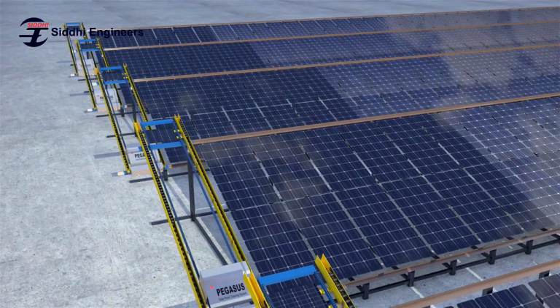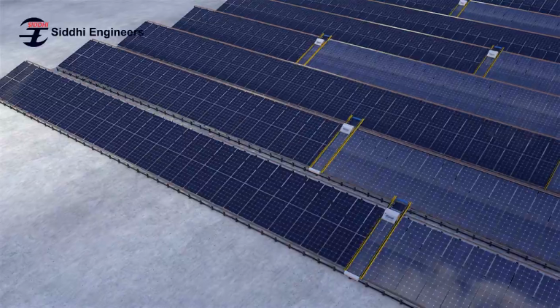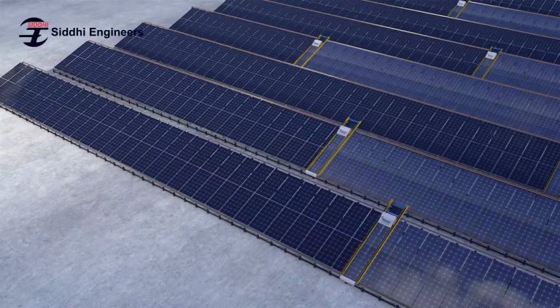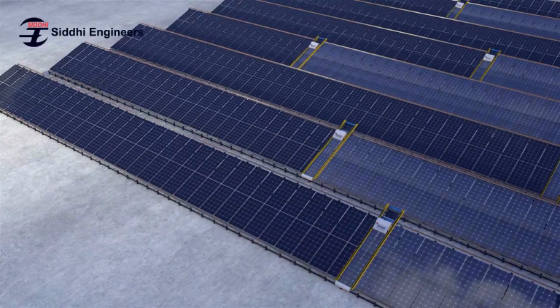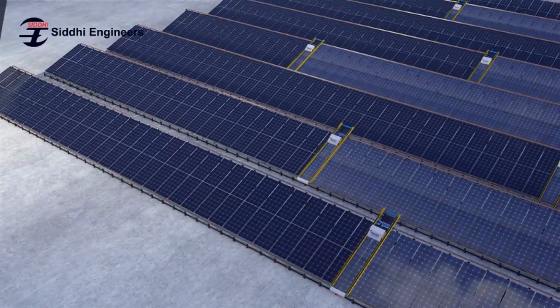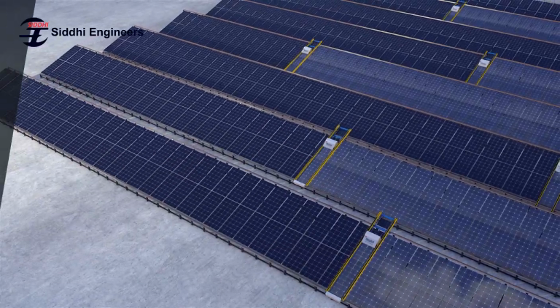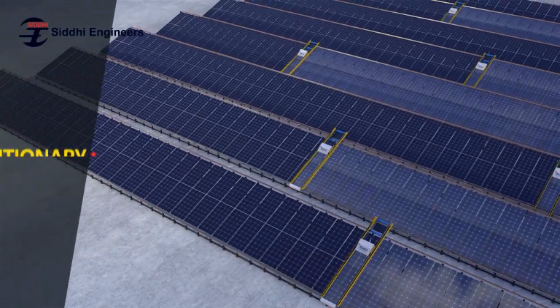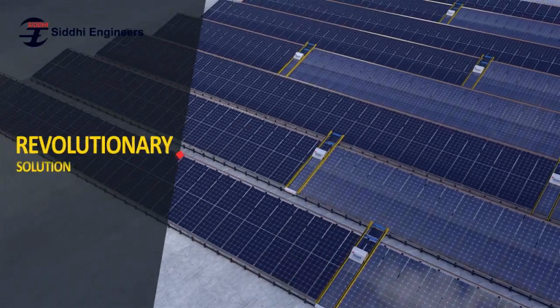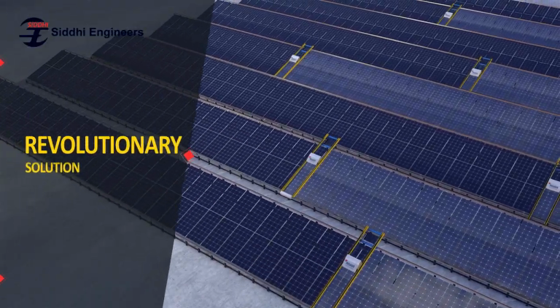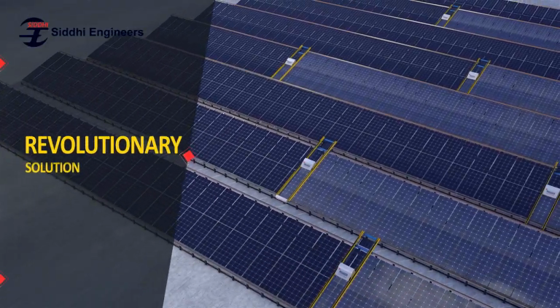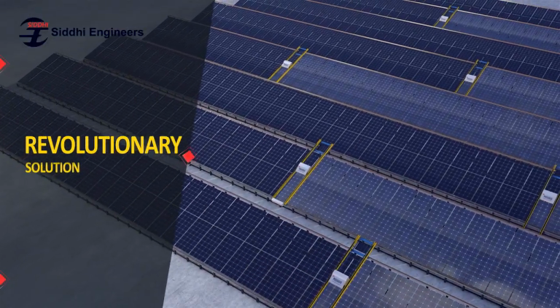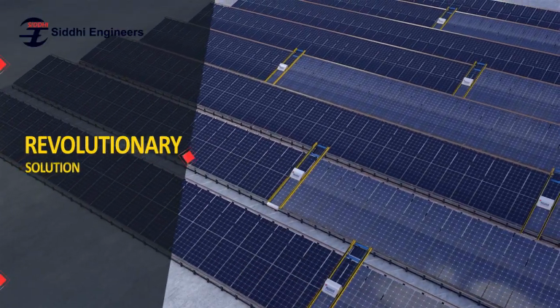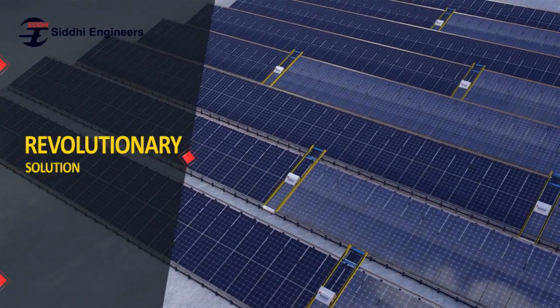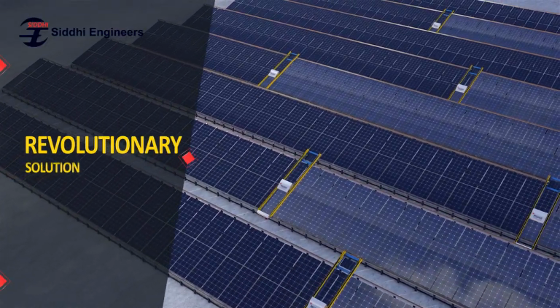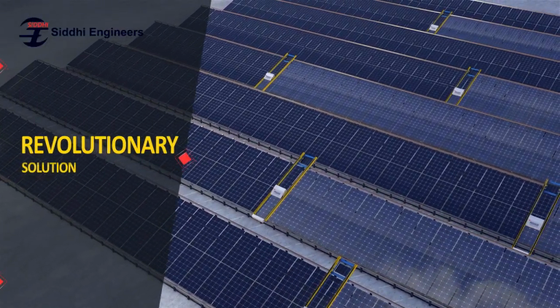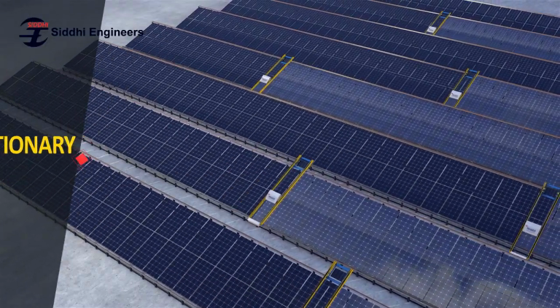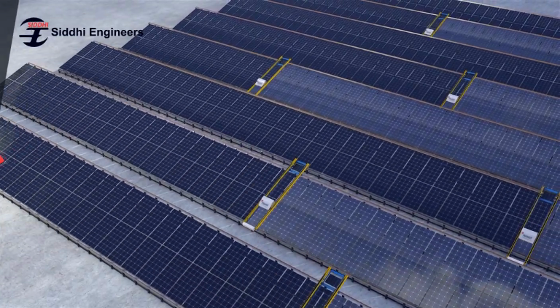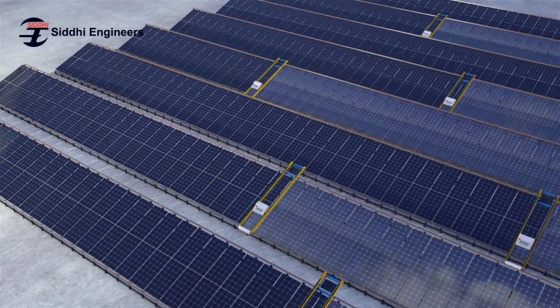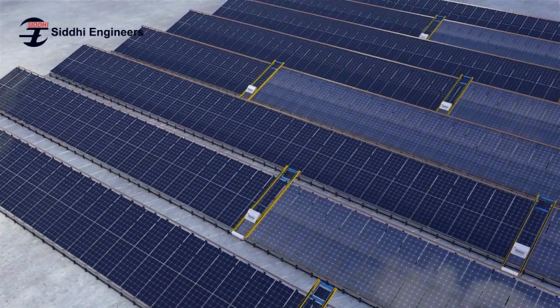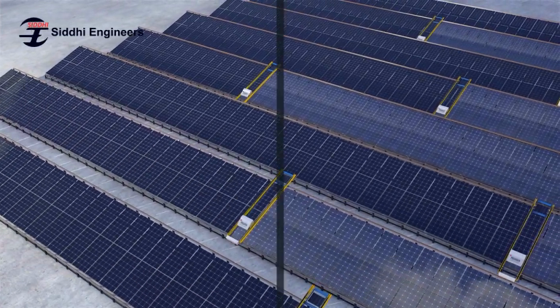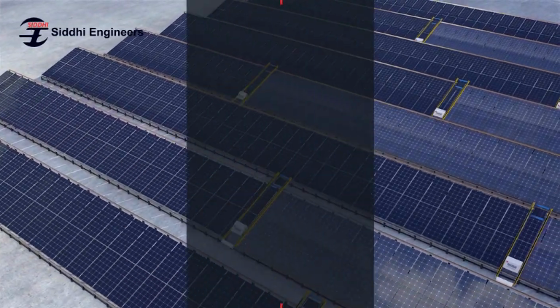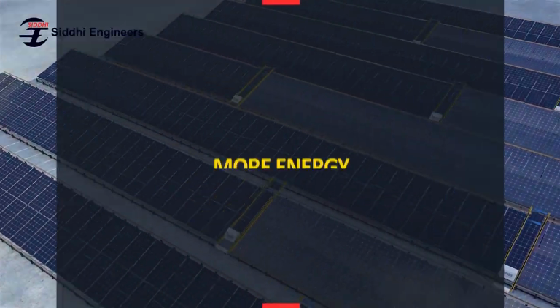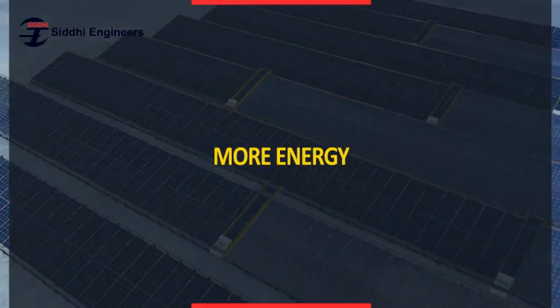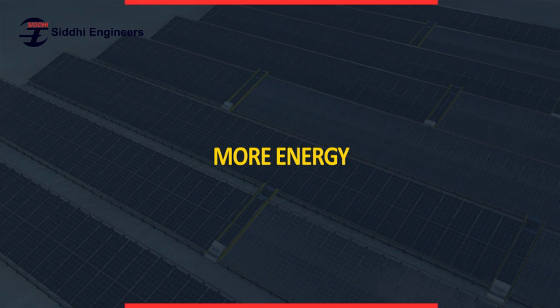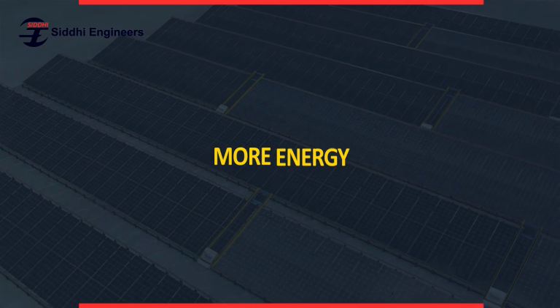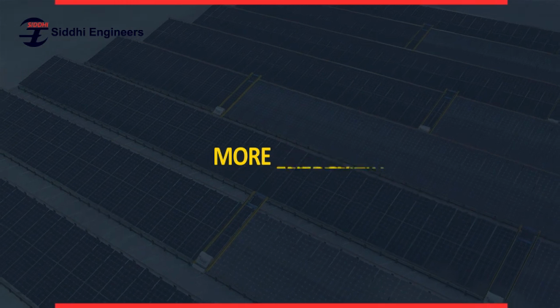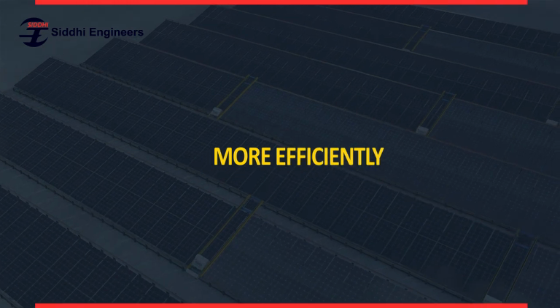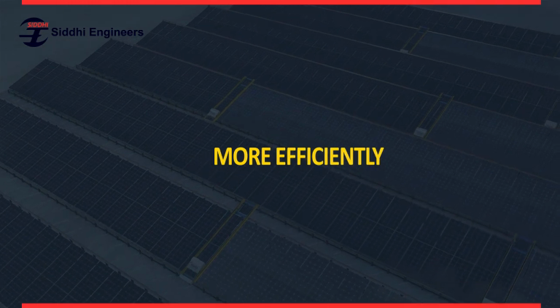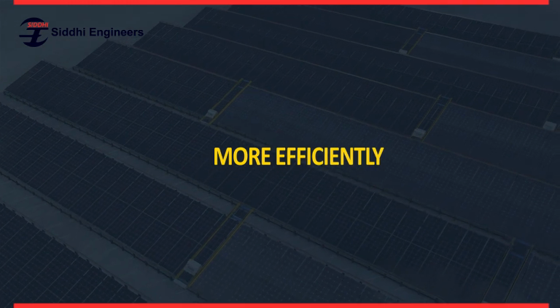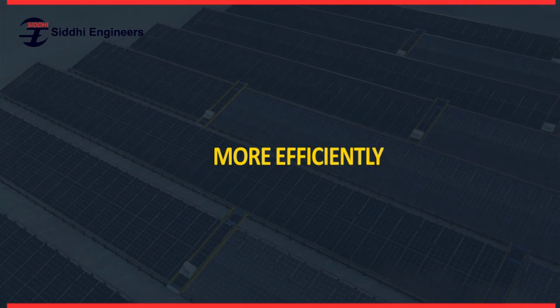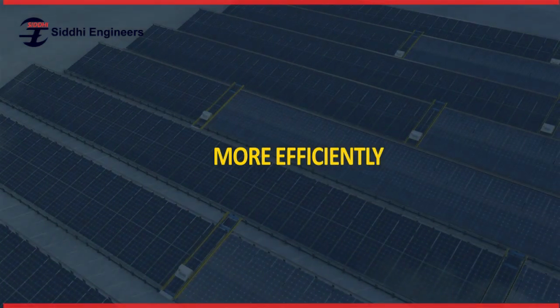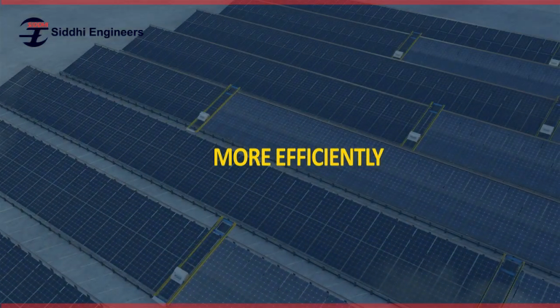A revolutionary and innovative solution, Pegasus helps solar parks deliver more energy, more efficiently.